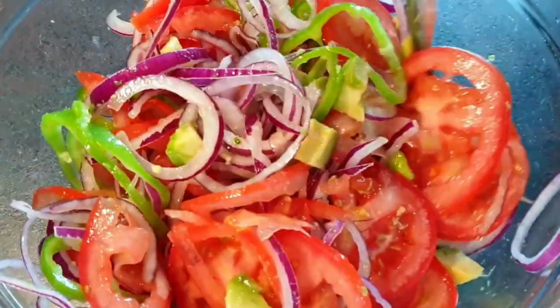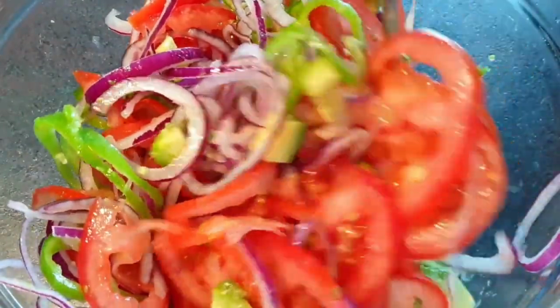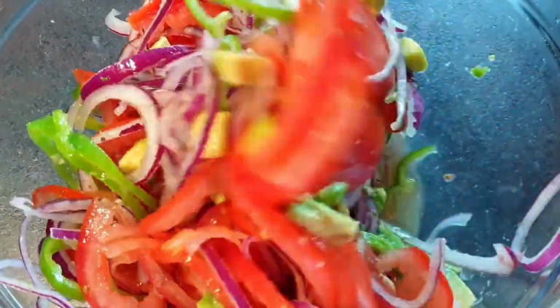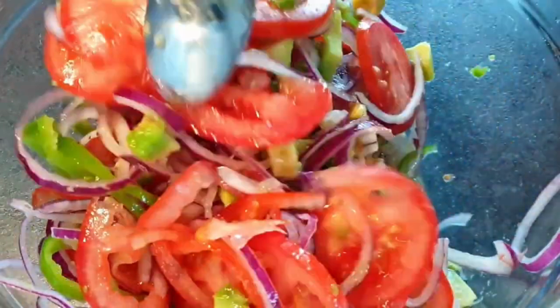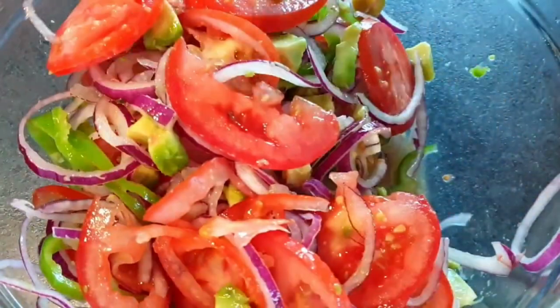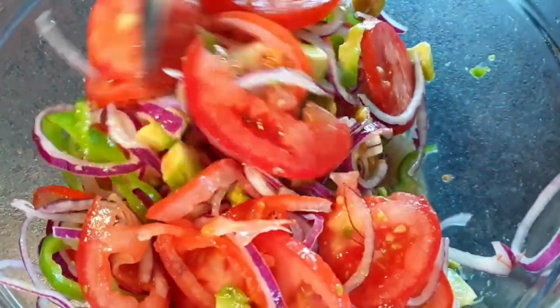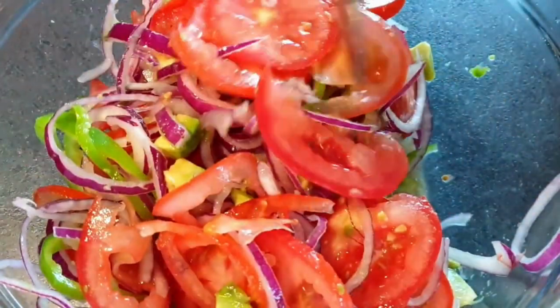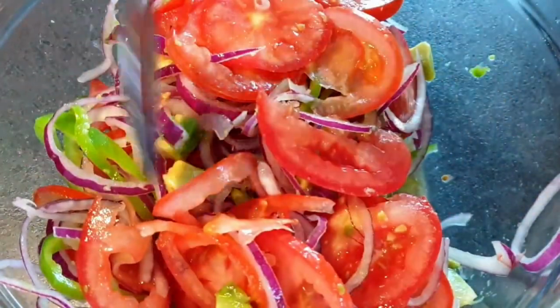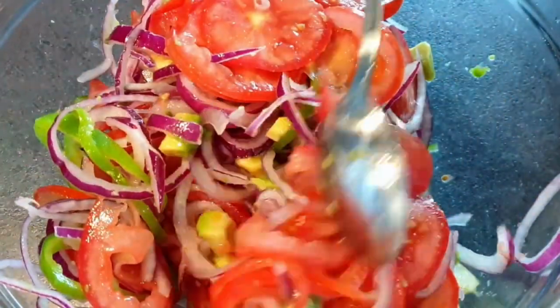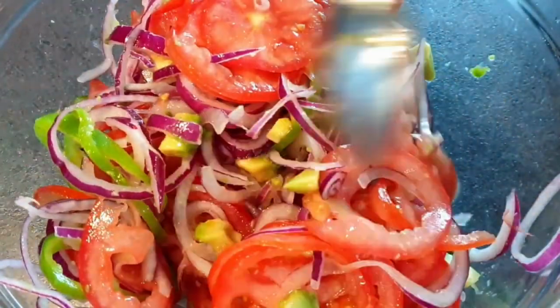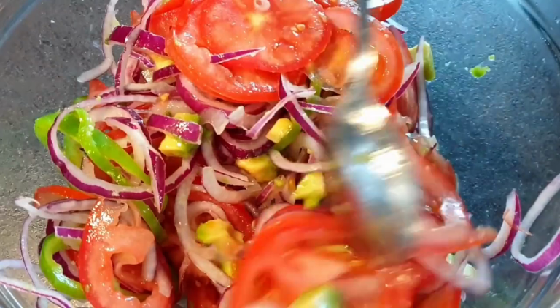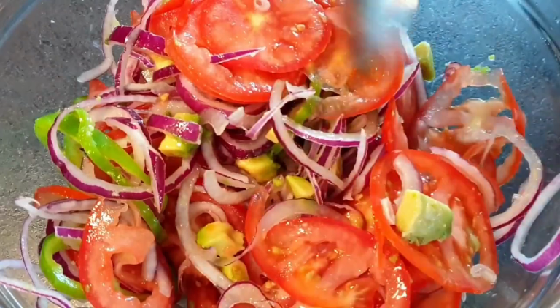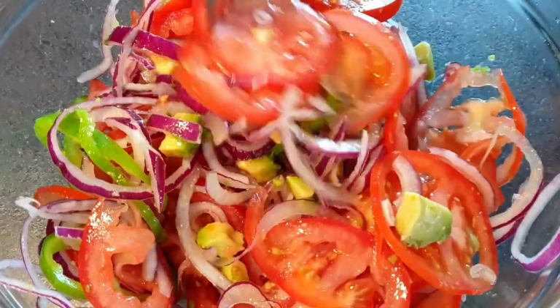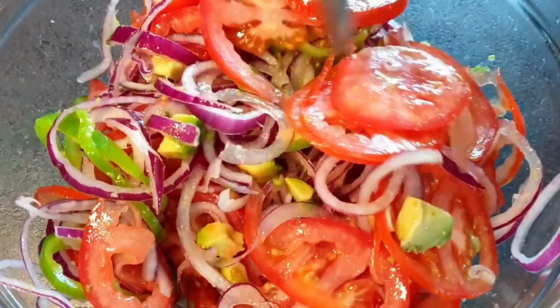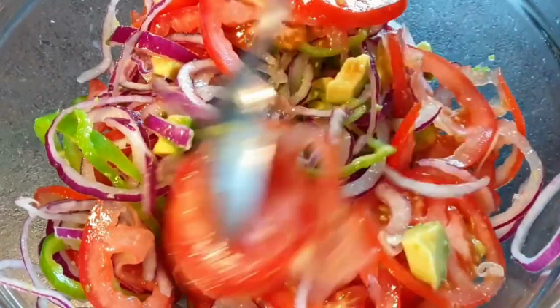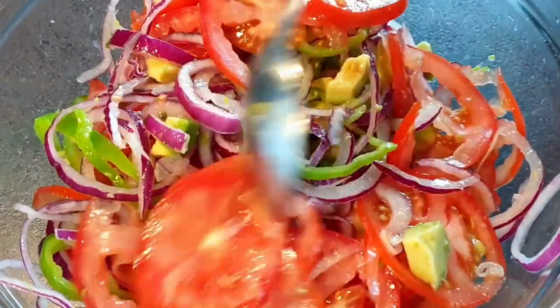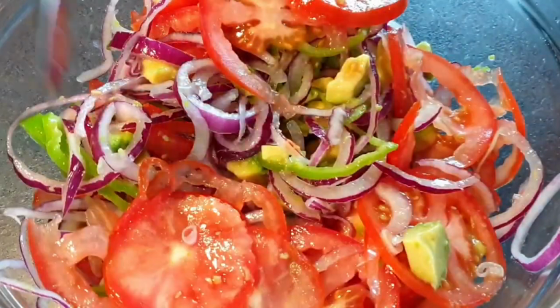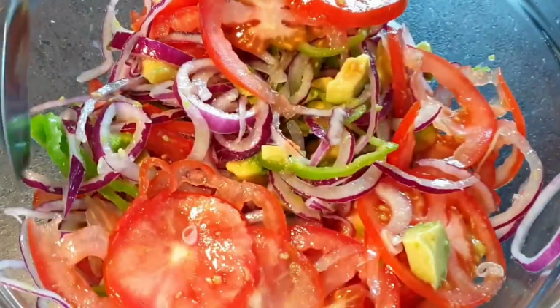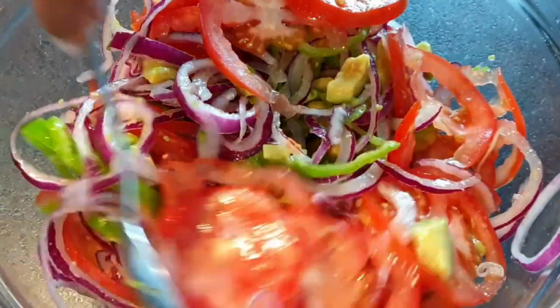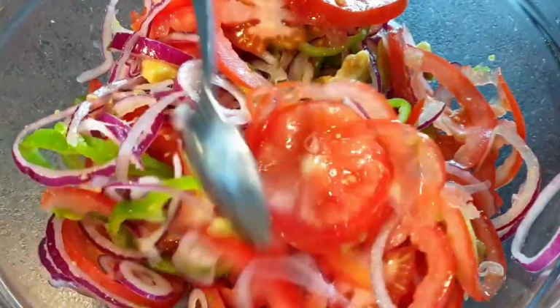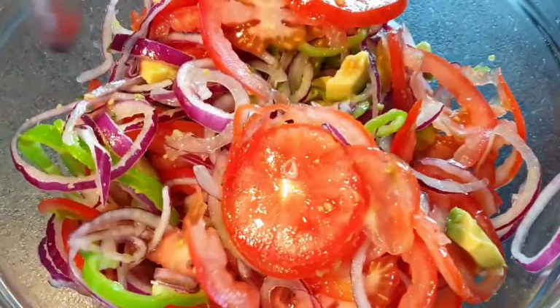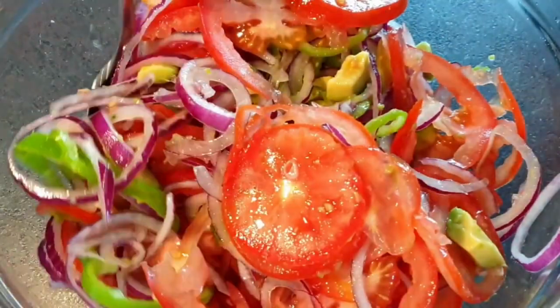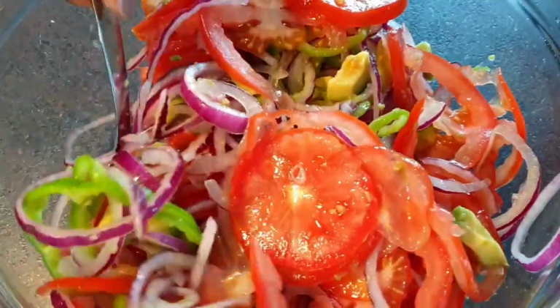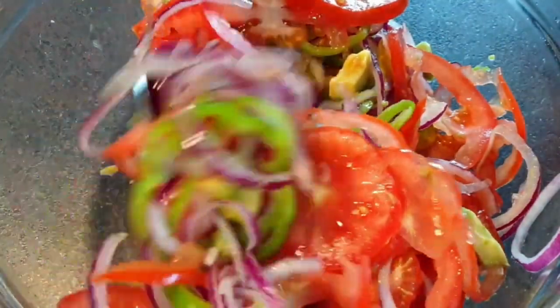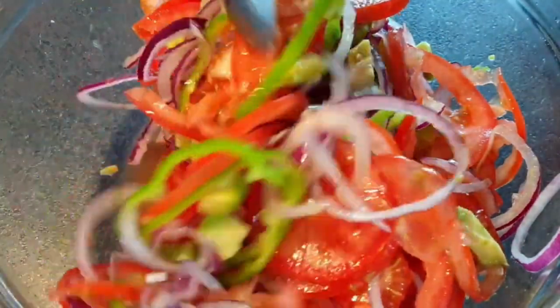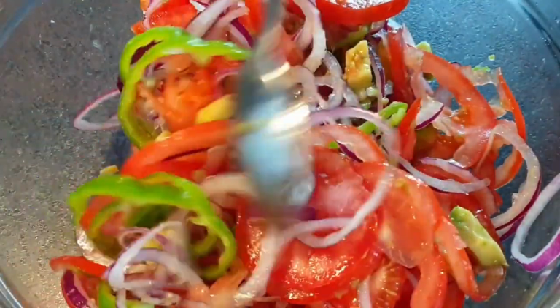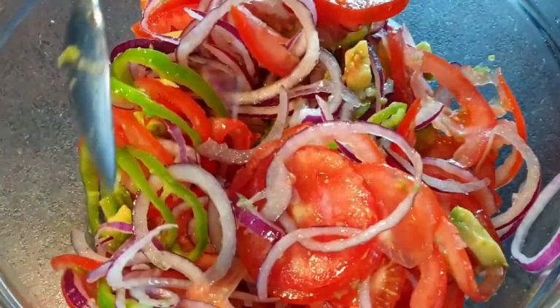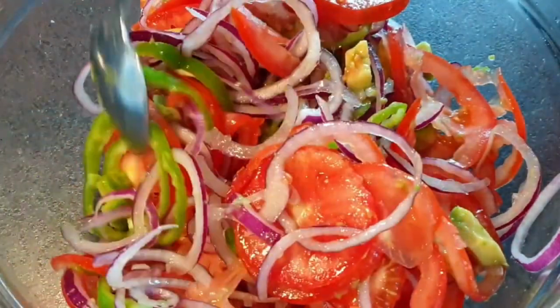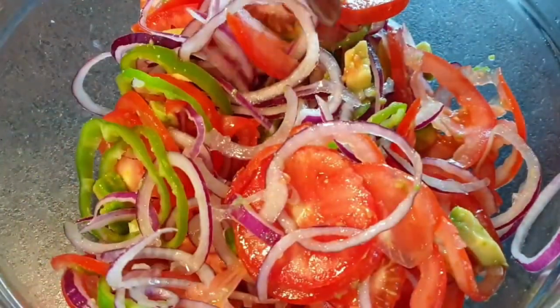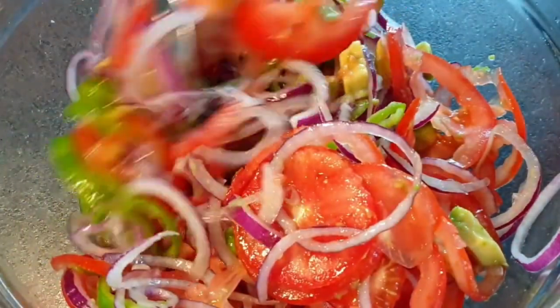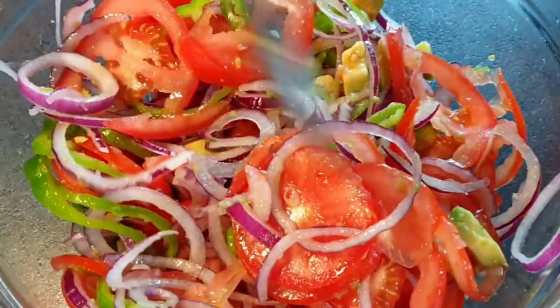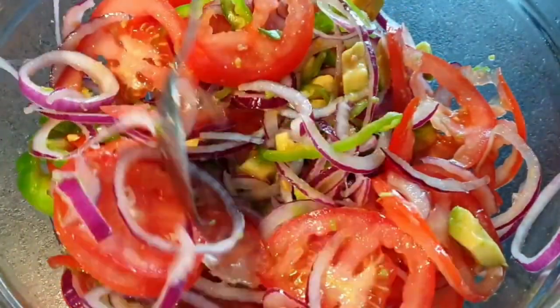Today I'll be showing you how to make this delicious, tasty kachumbari that is easy to make within a few minutes.